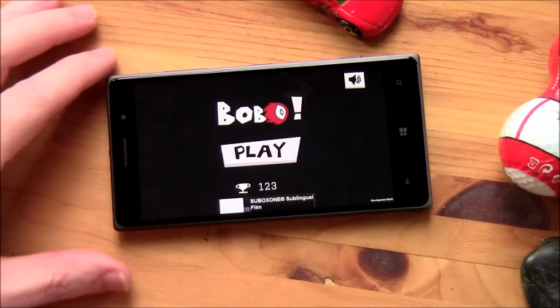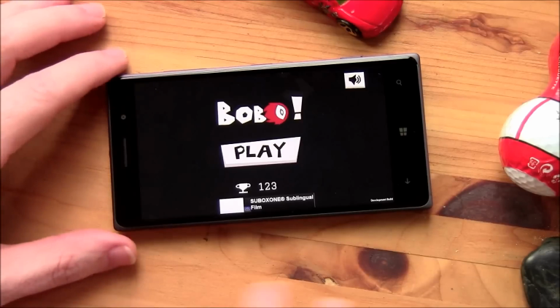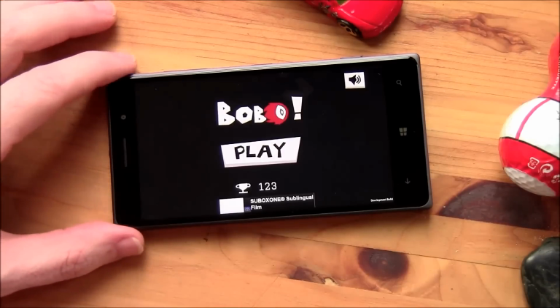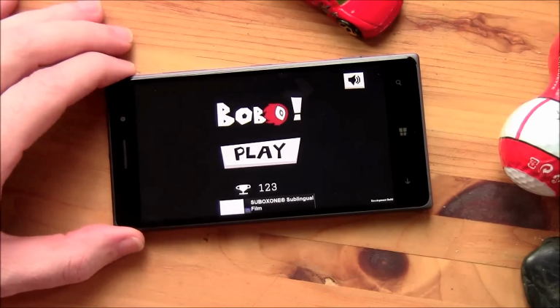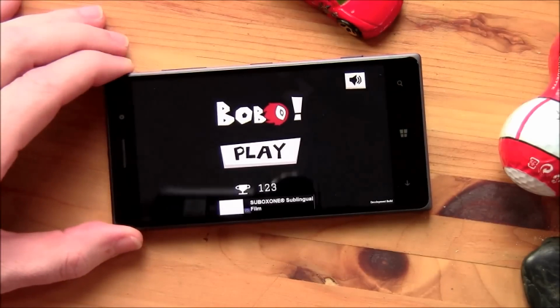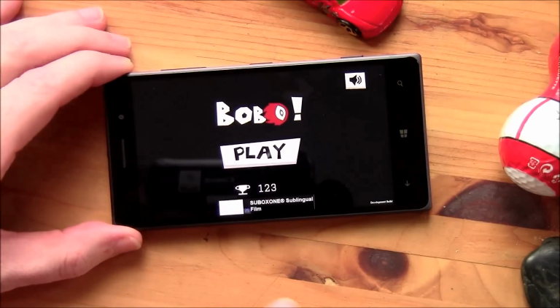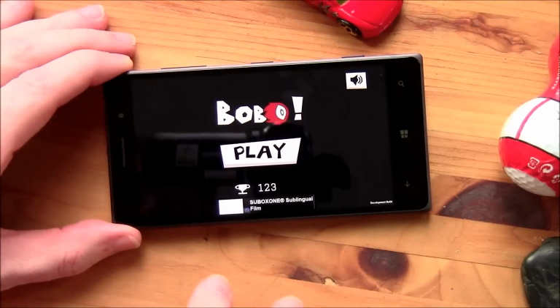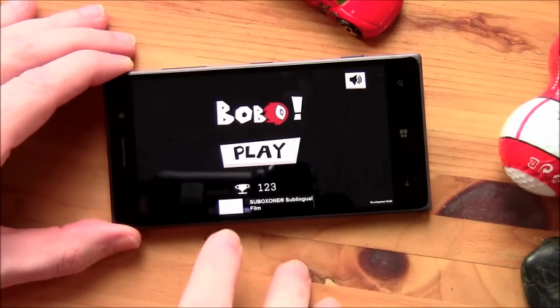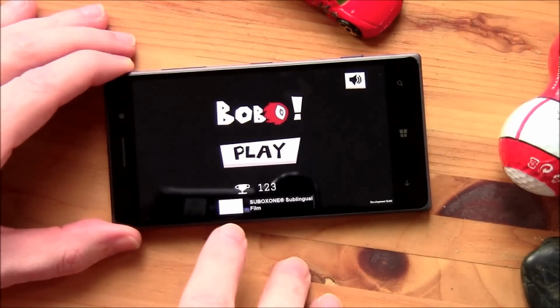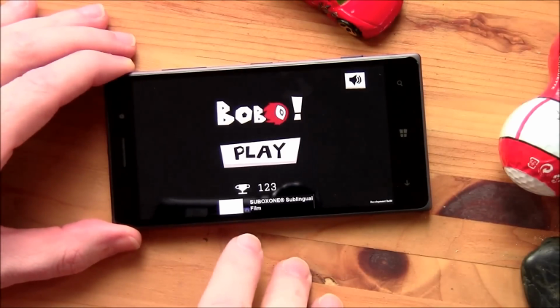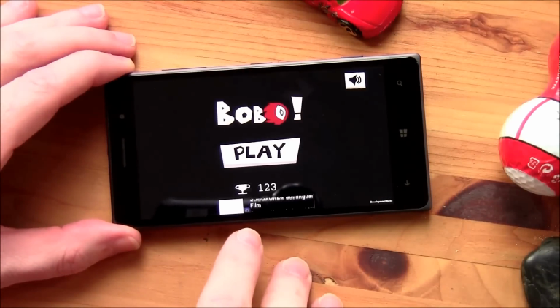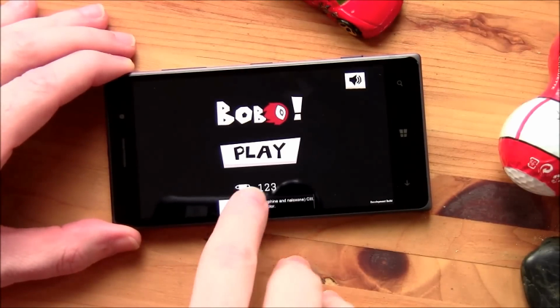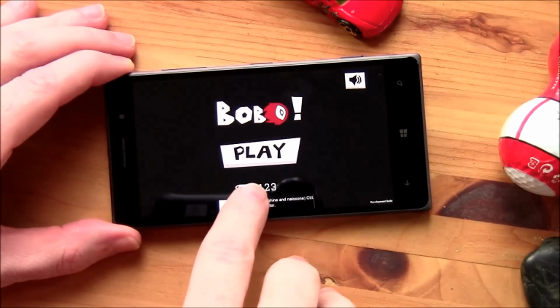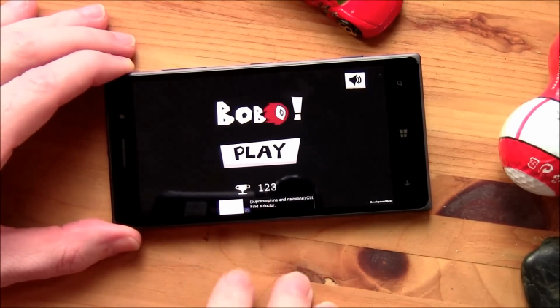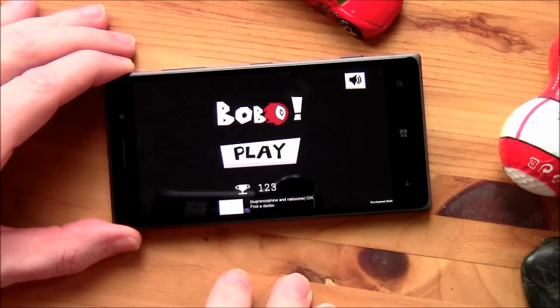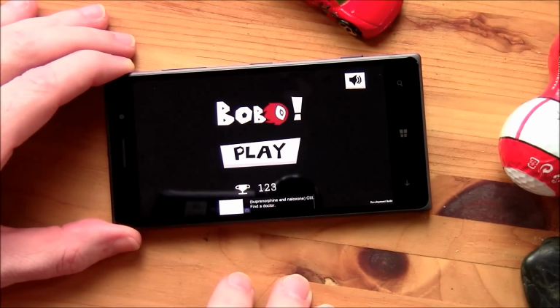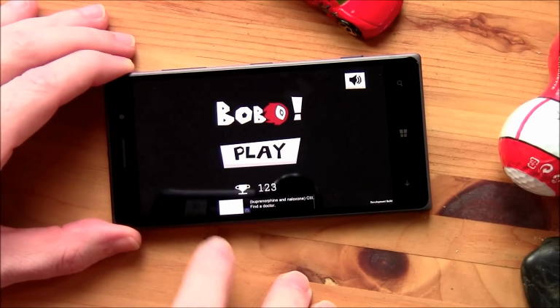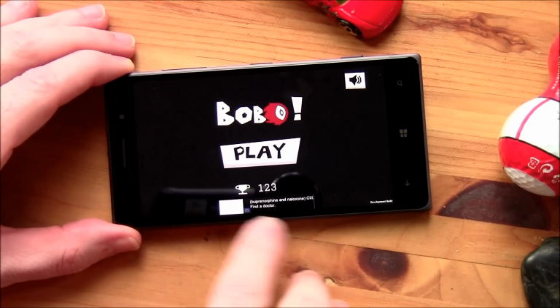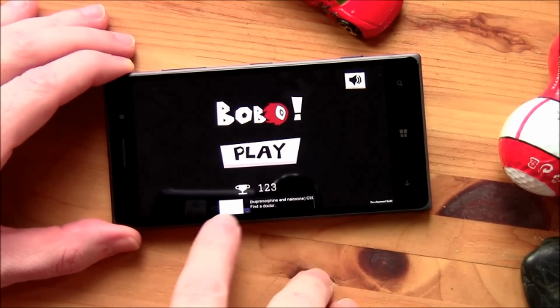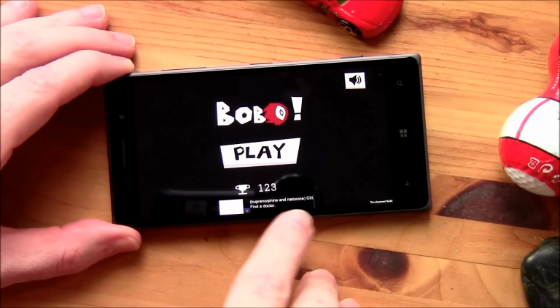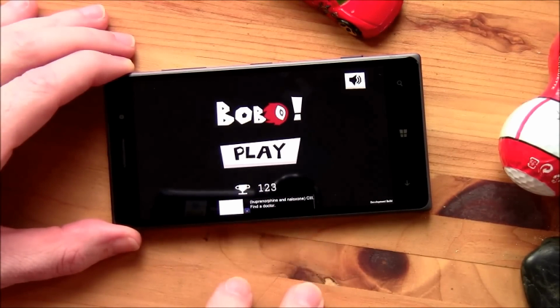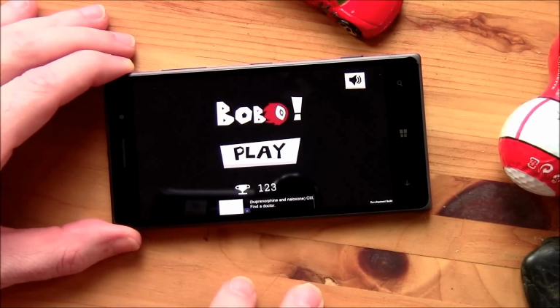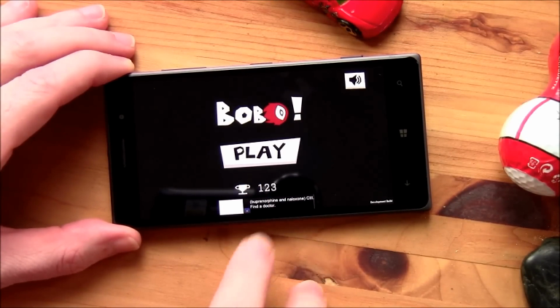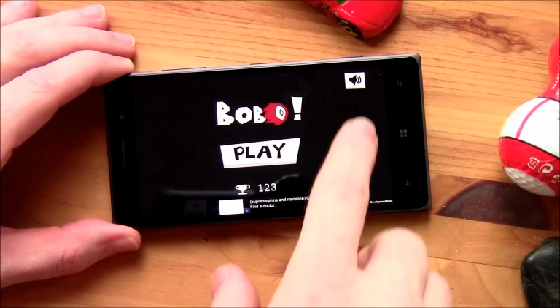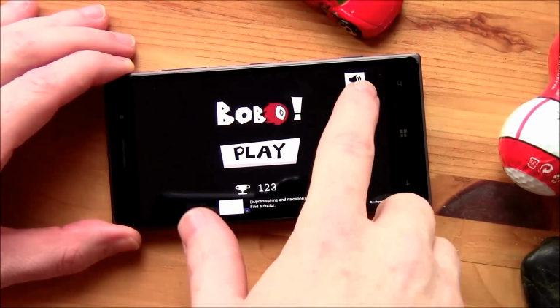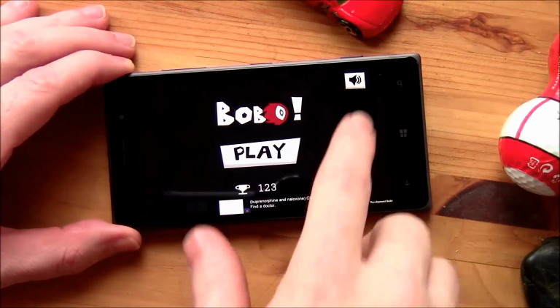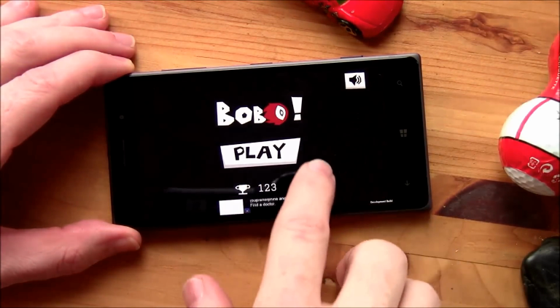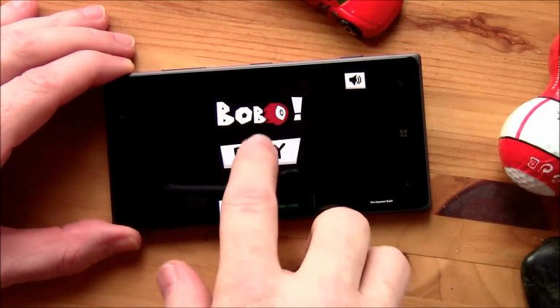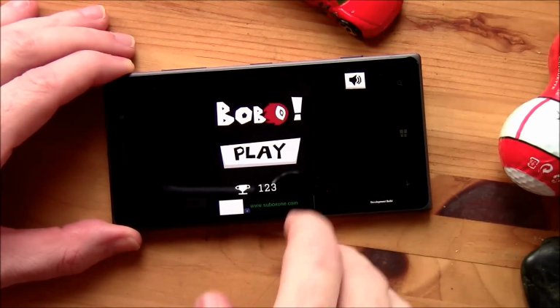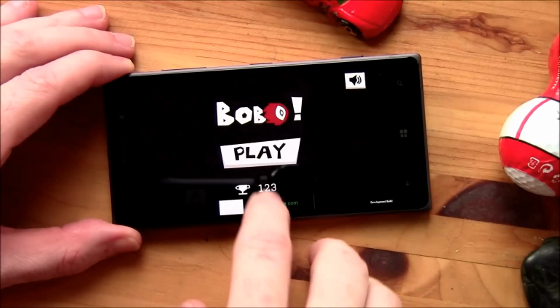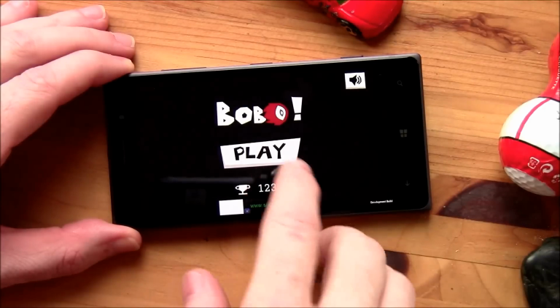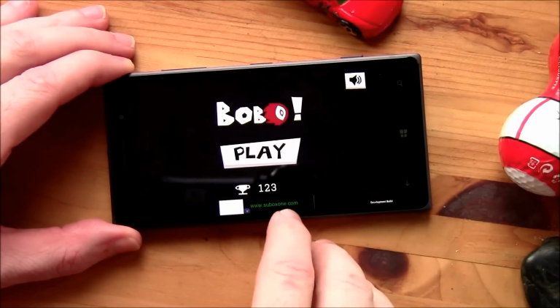The main menu is laid out real simple. You've got your high score displayed, you have your ad banner, a mute button, and the play button.